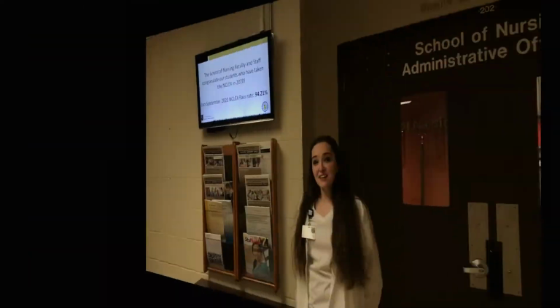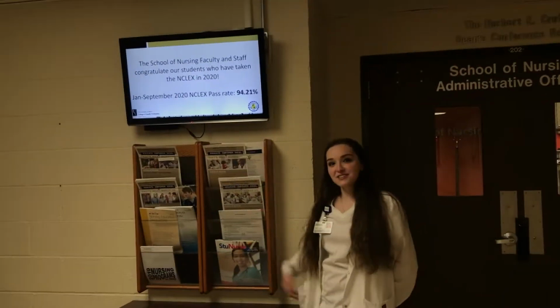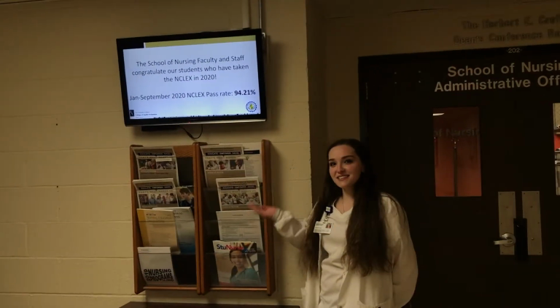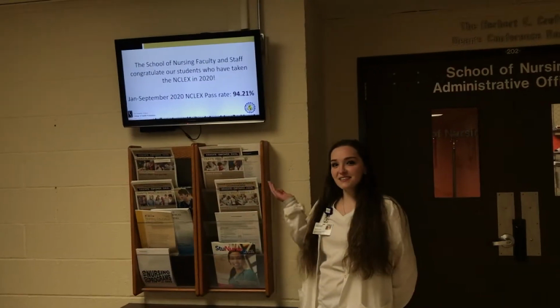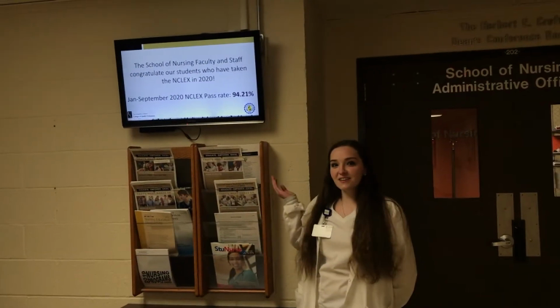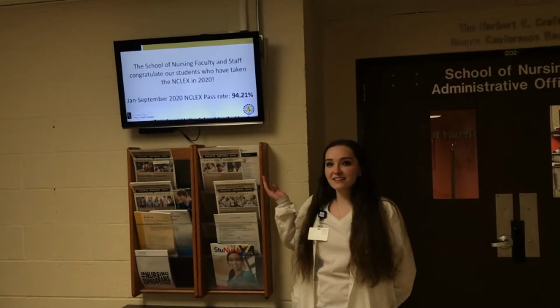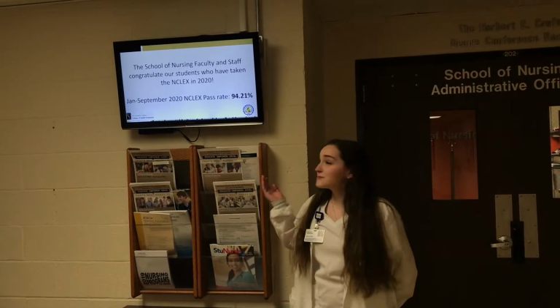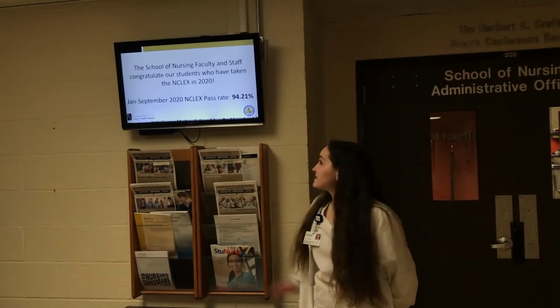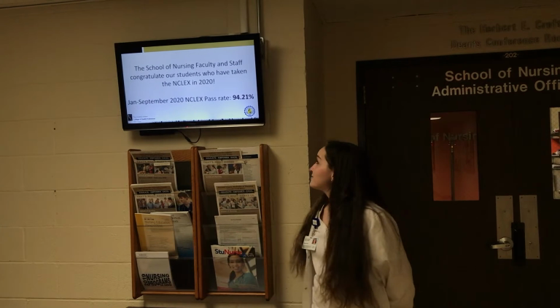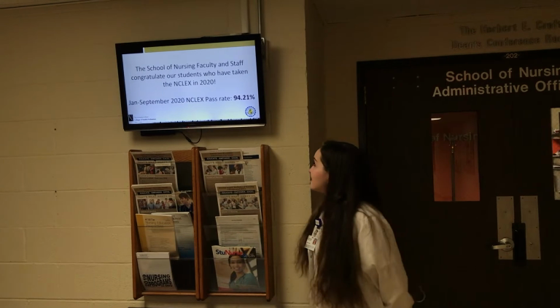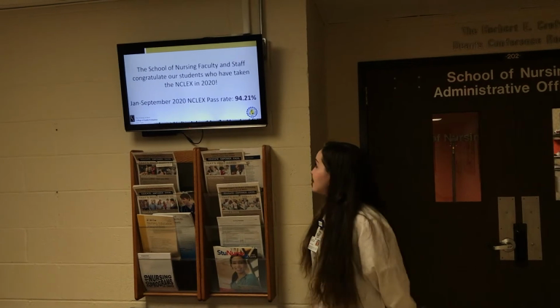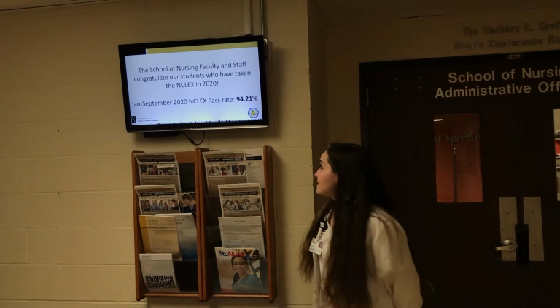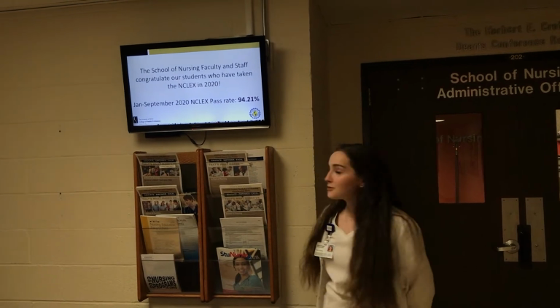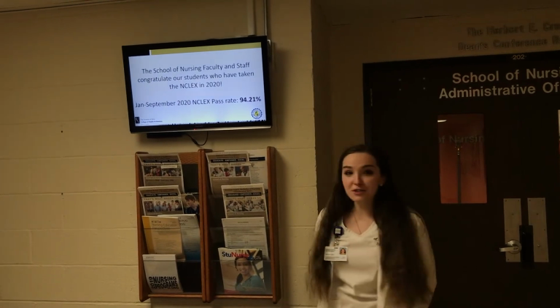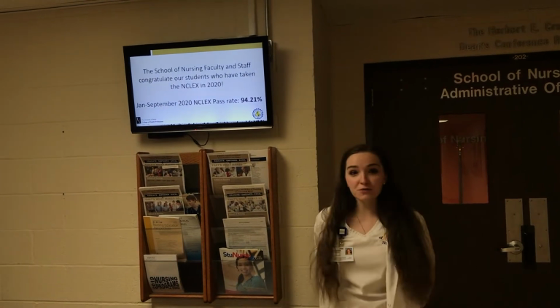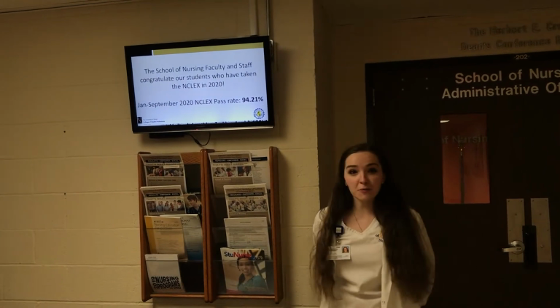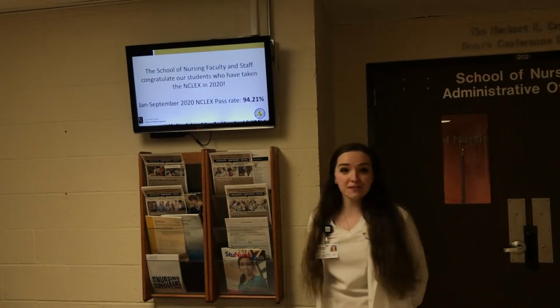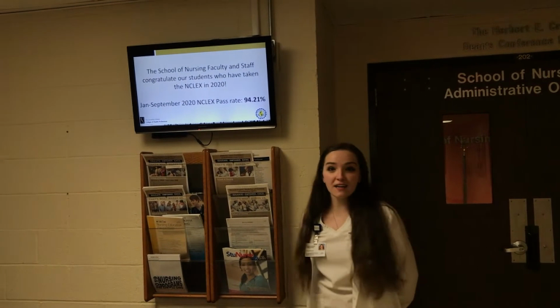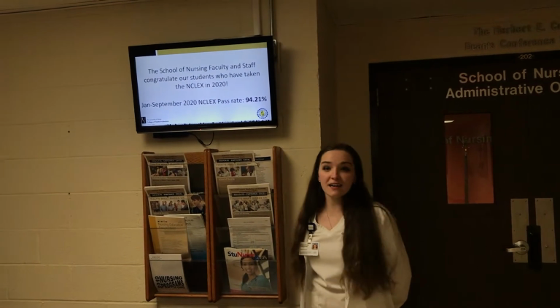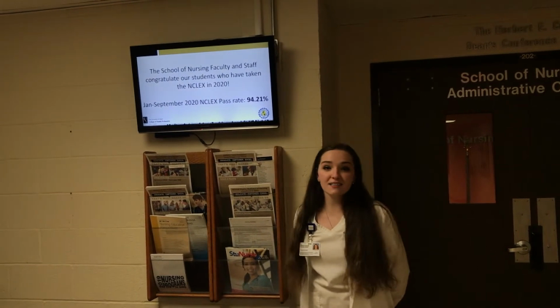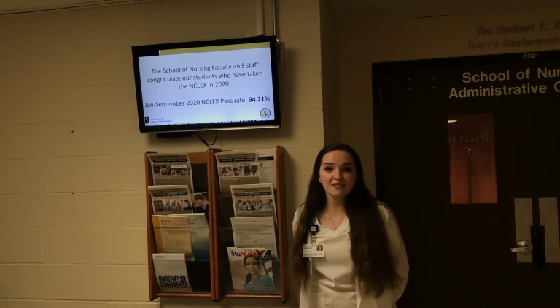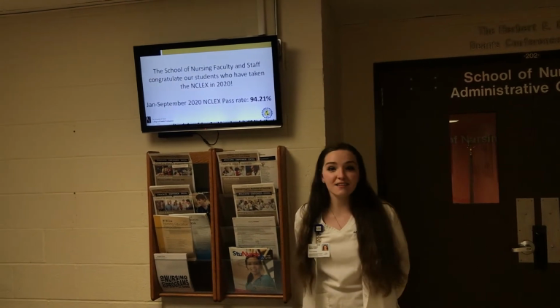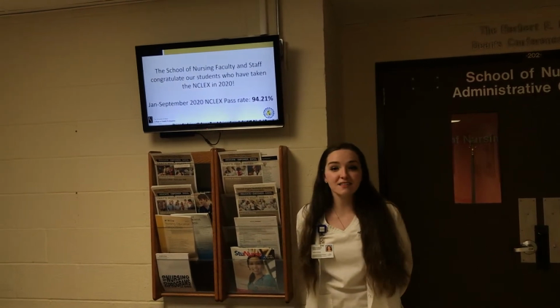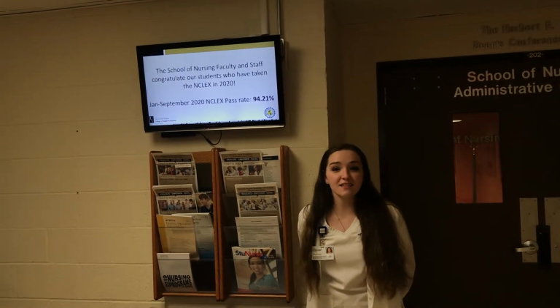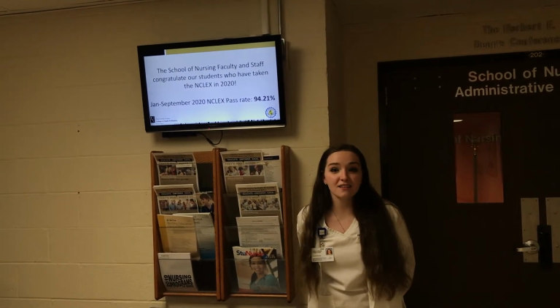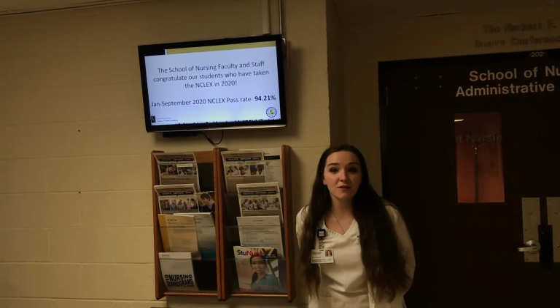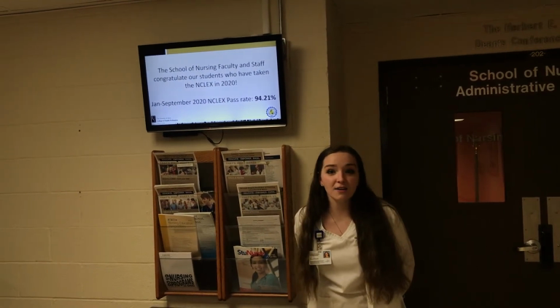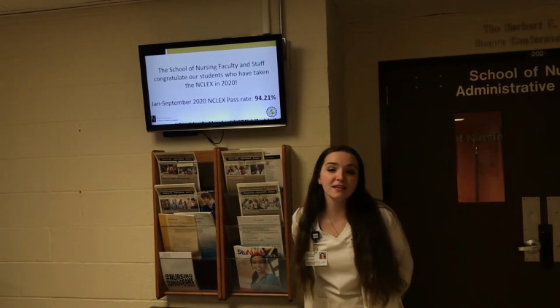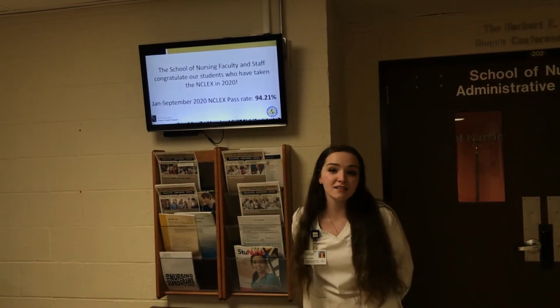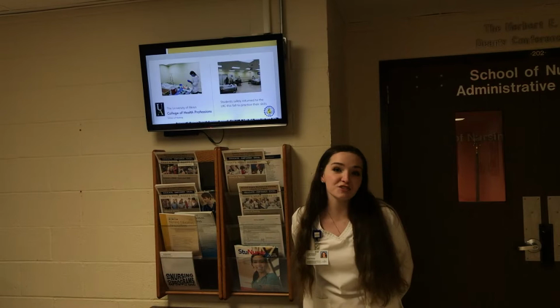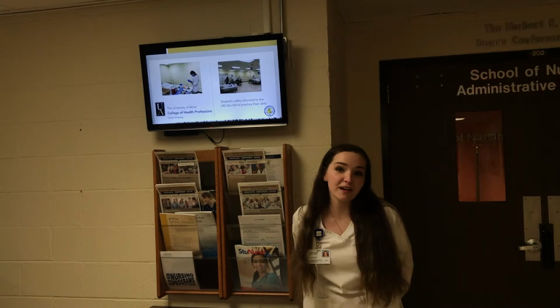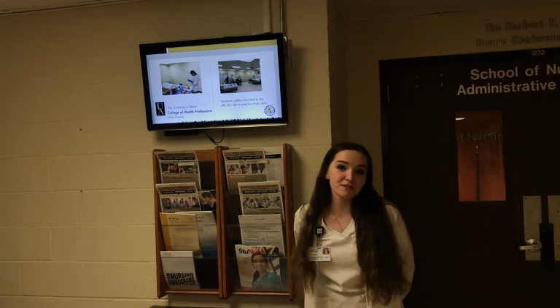As you can see here, our NCLEX passing rate is 94.21%. That is higher than the state of Ohio and the national average.